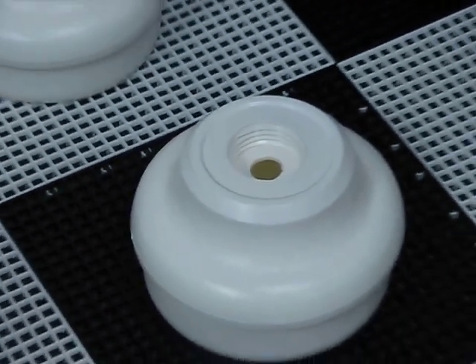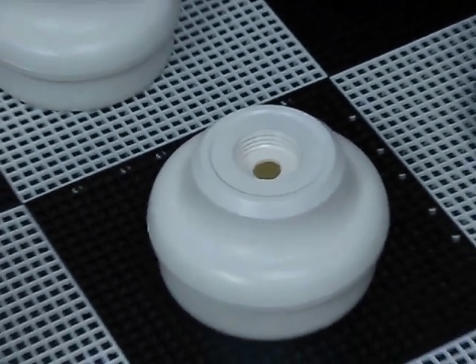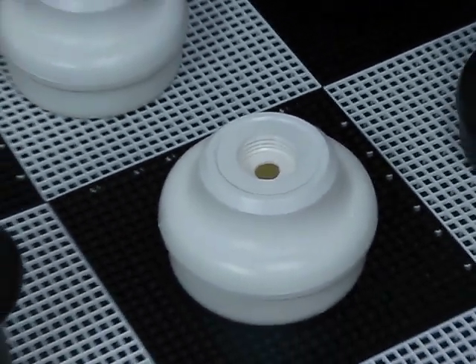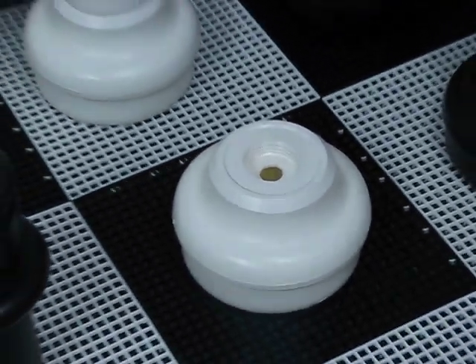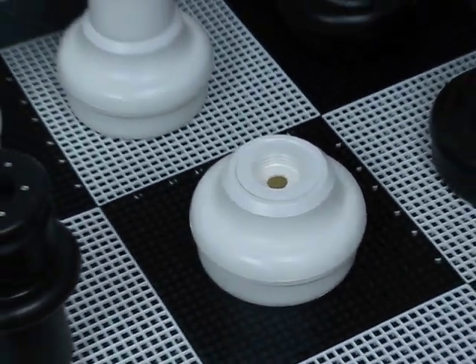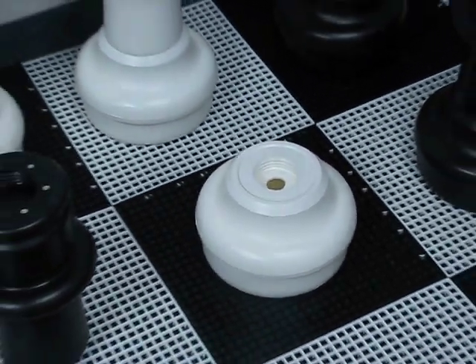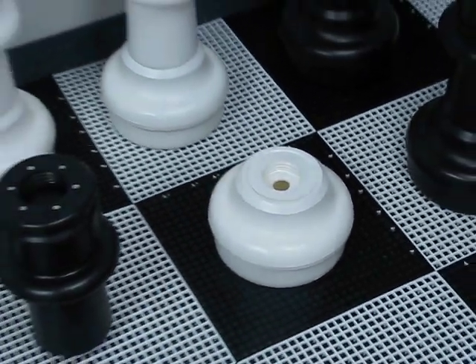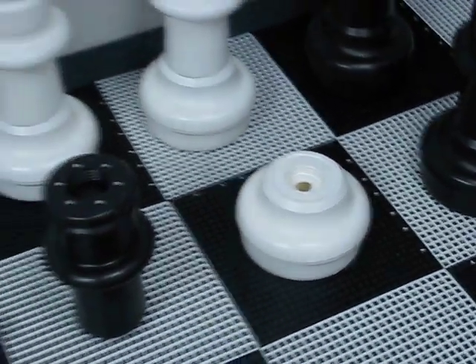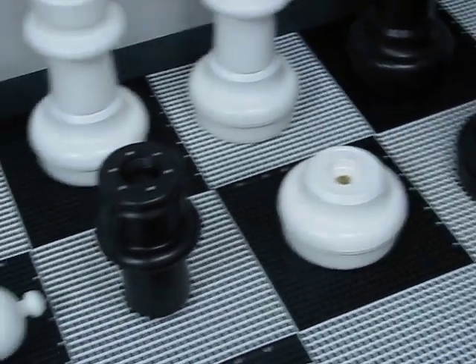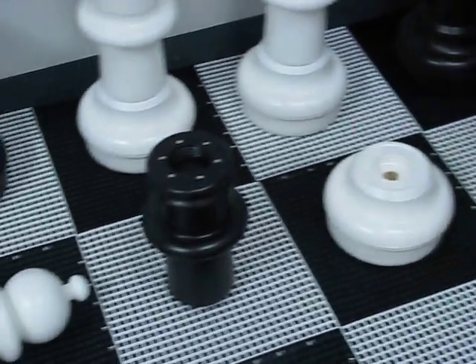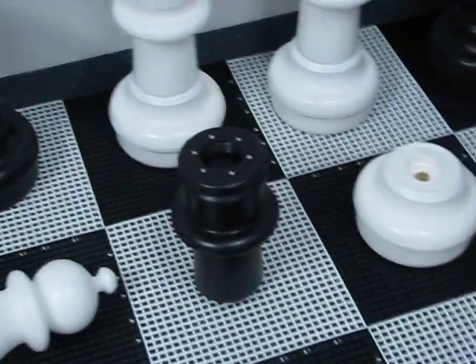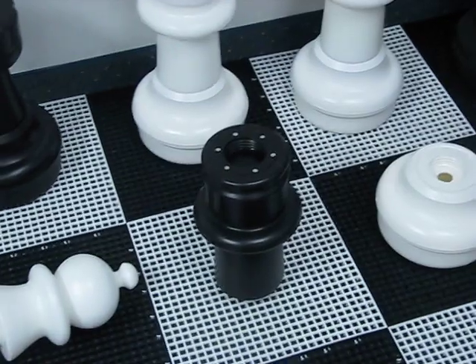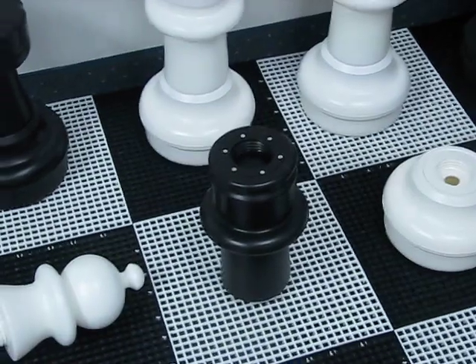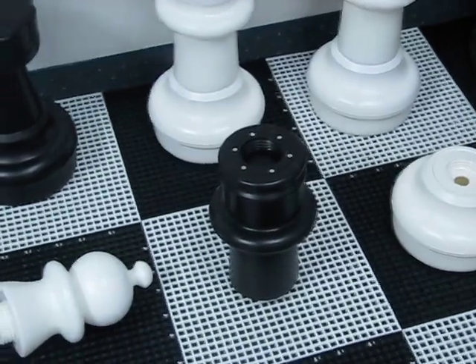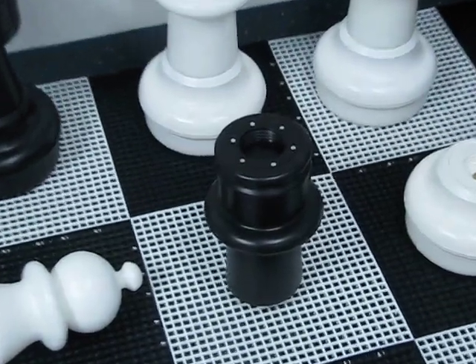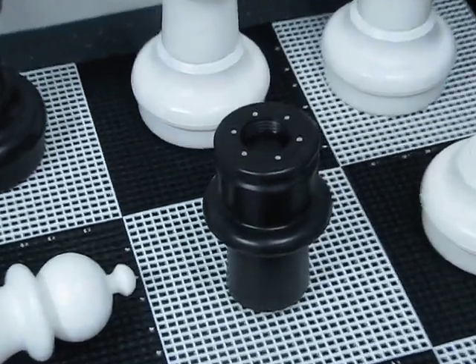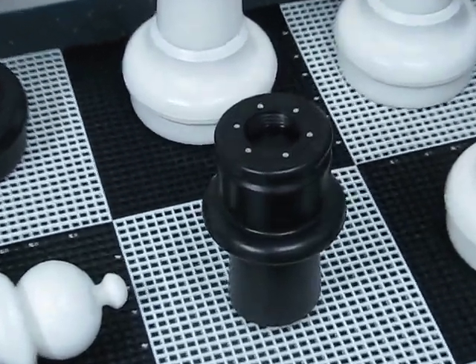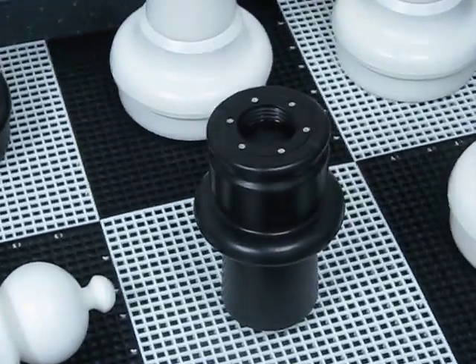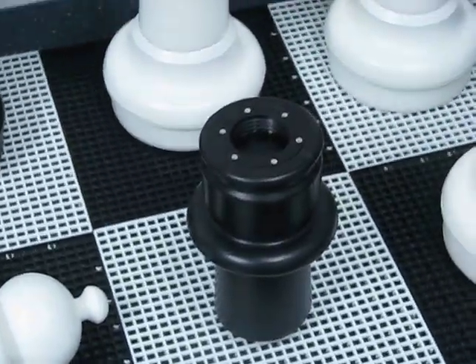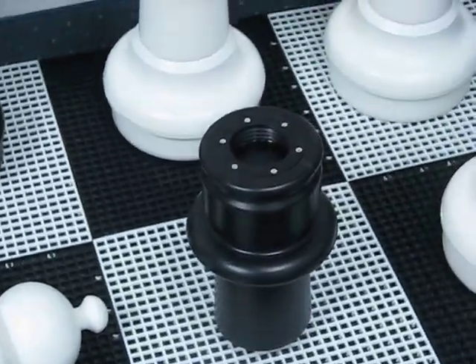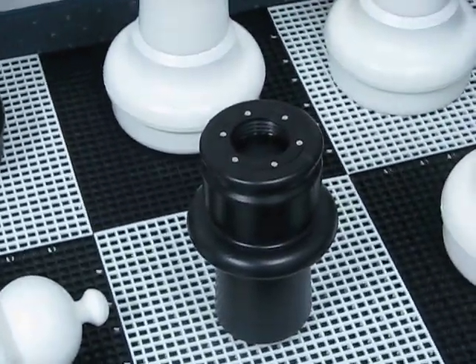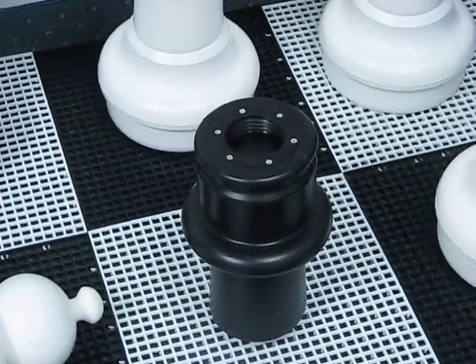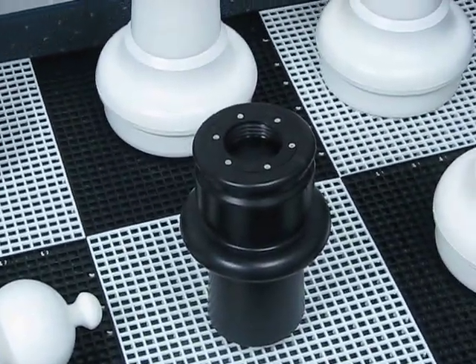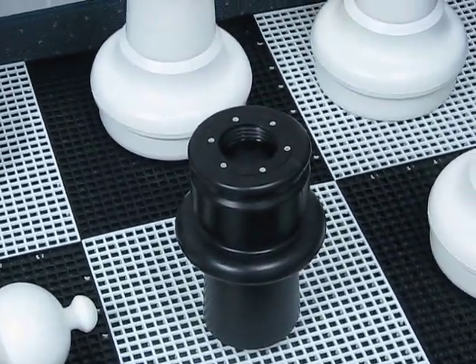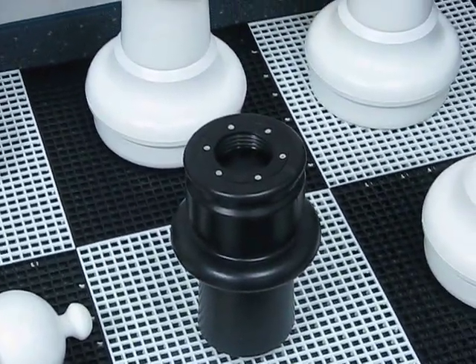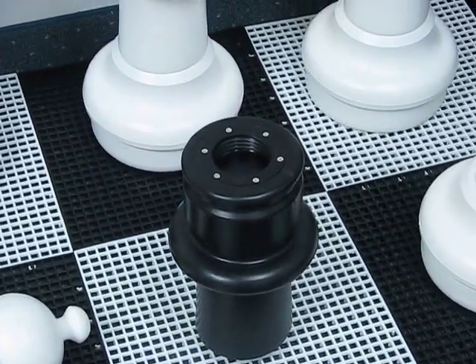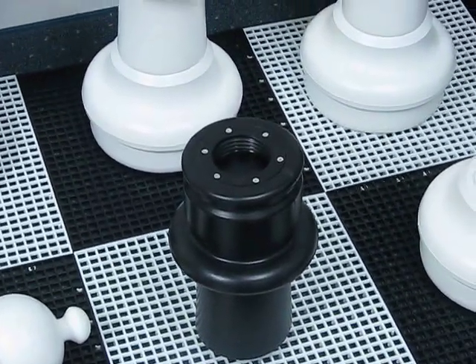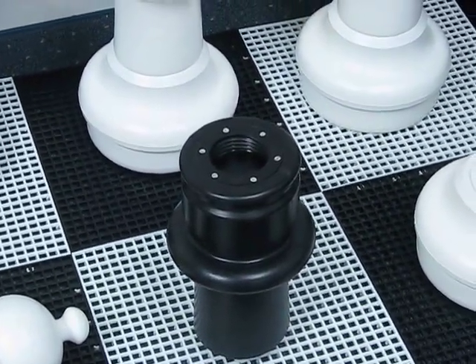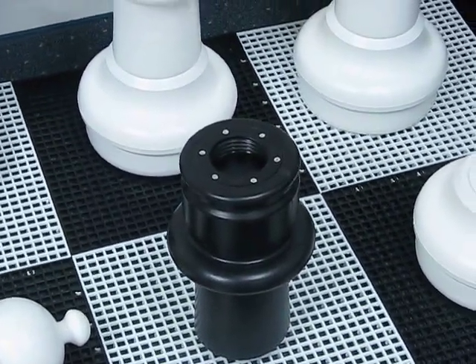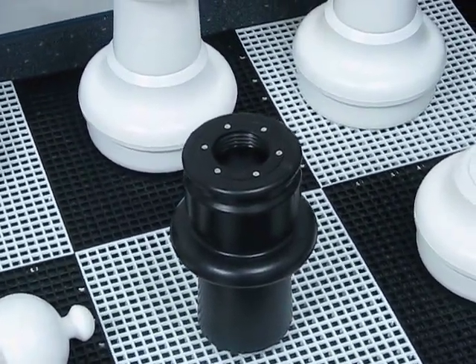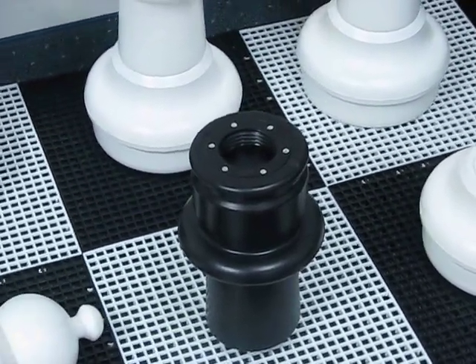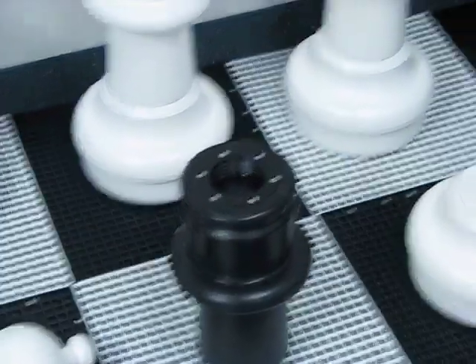If you choose to buy the inserts as well, they look just like this. They come in sets of 32, one for each piece.